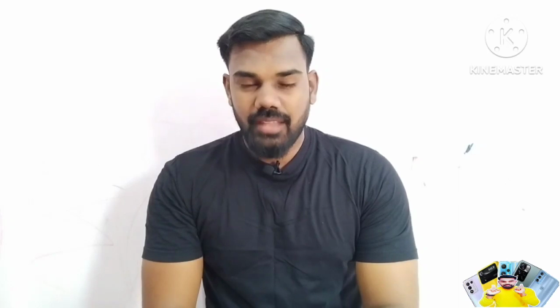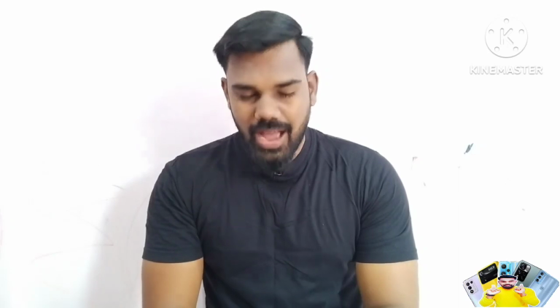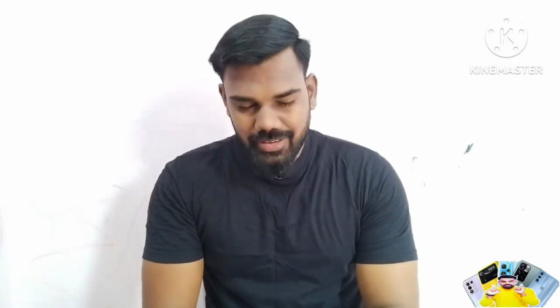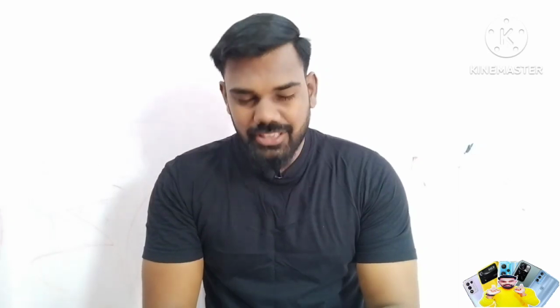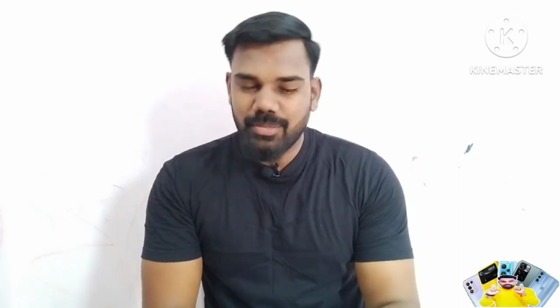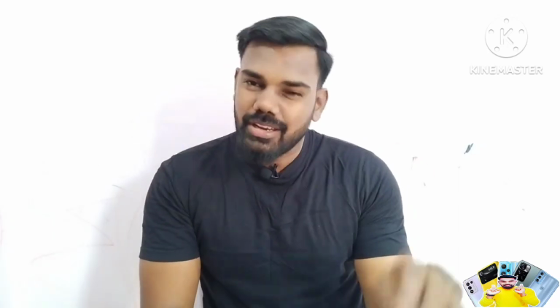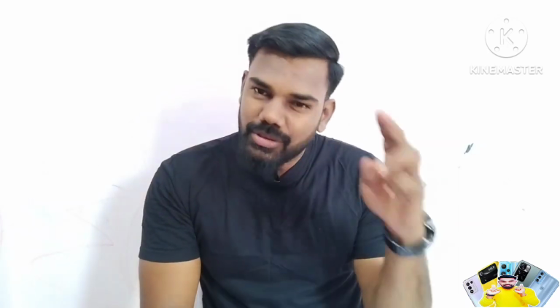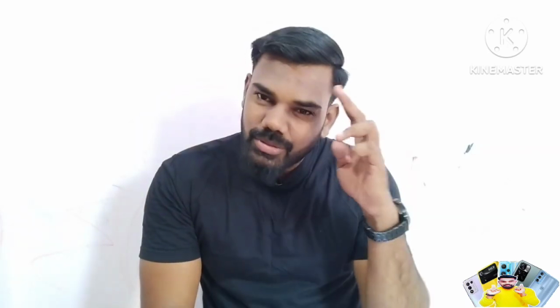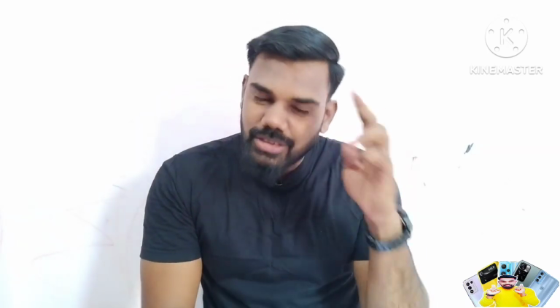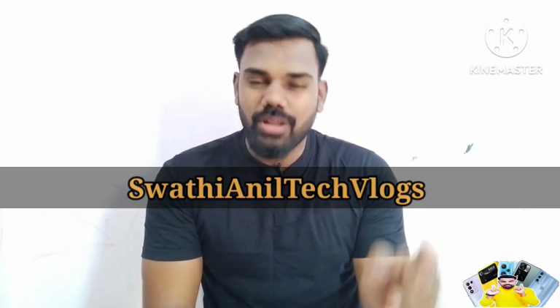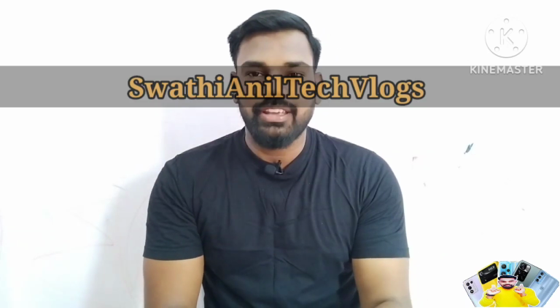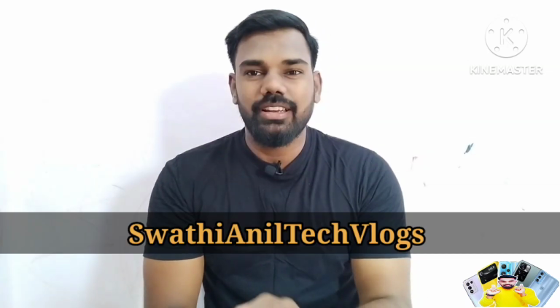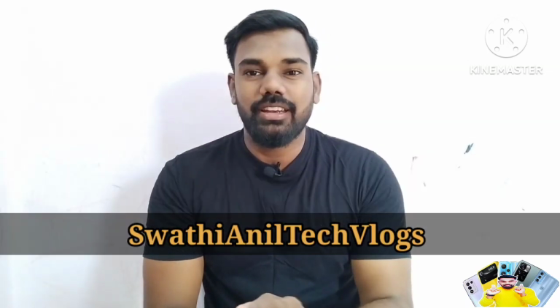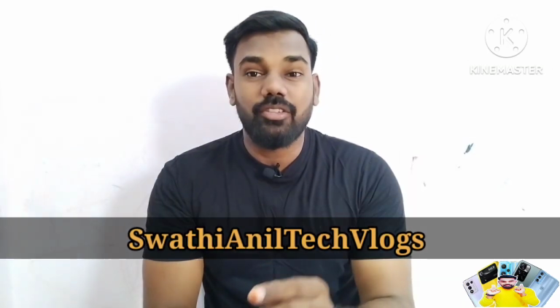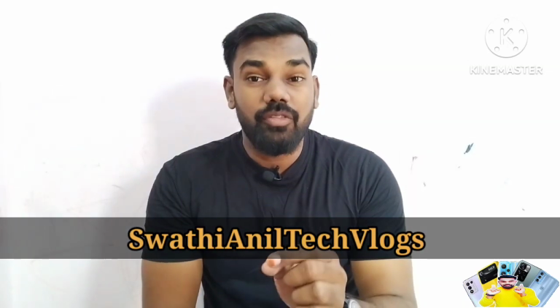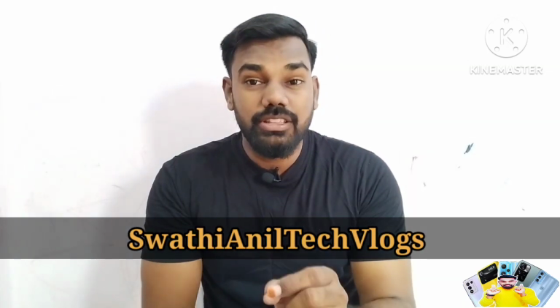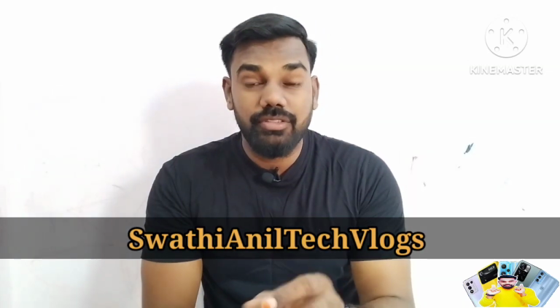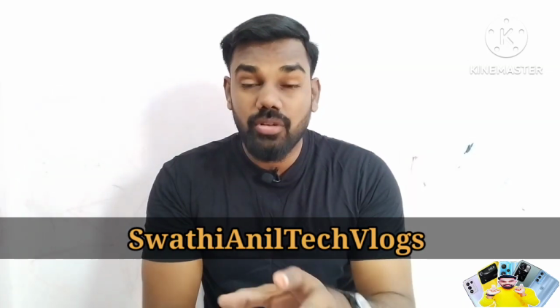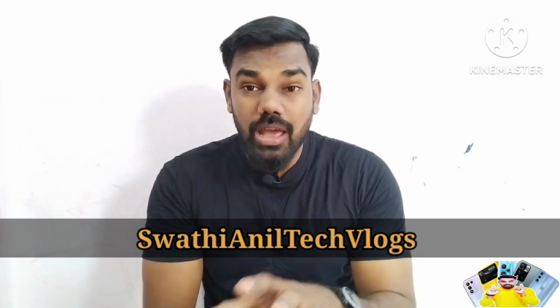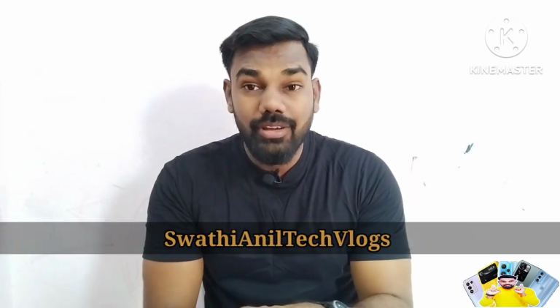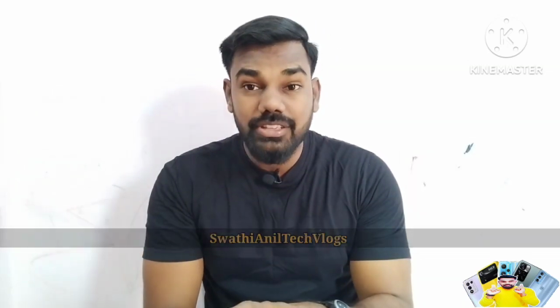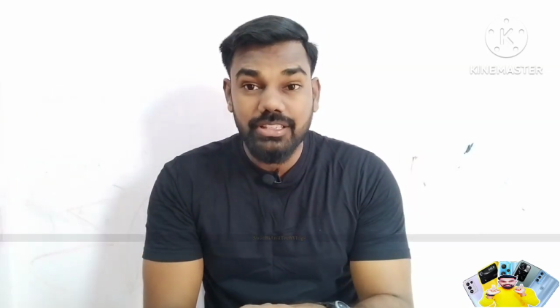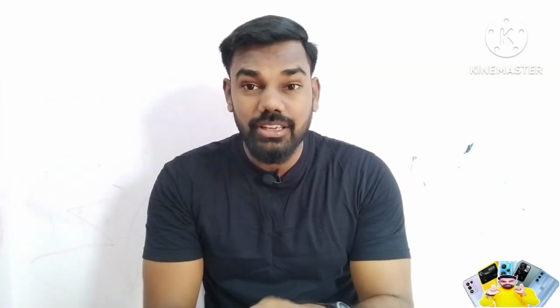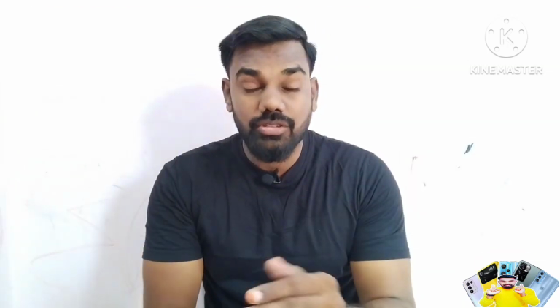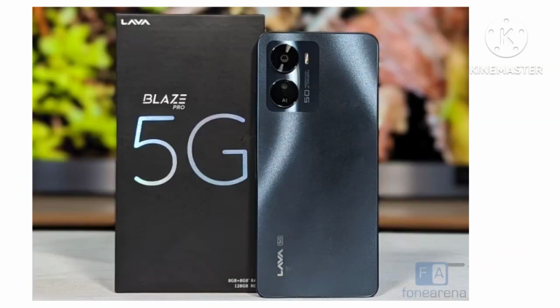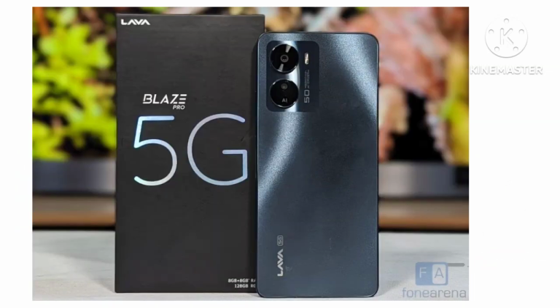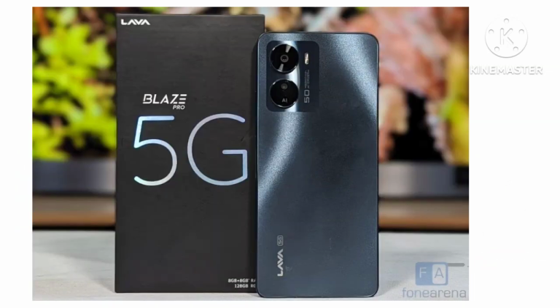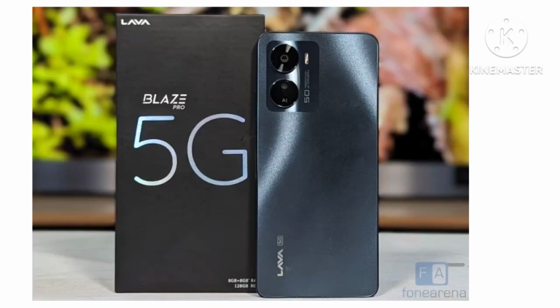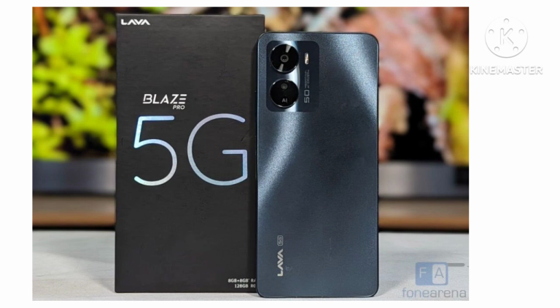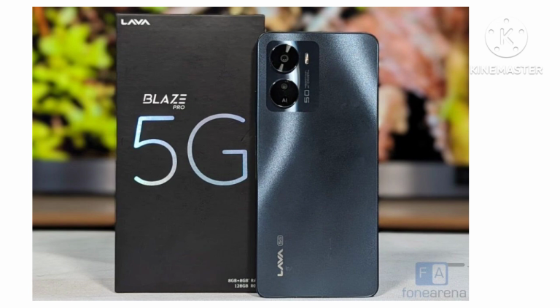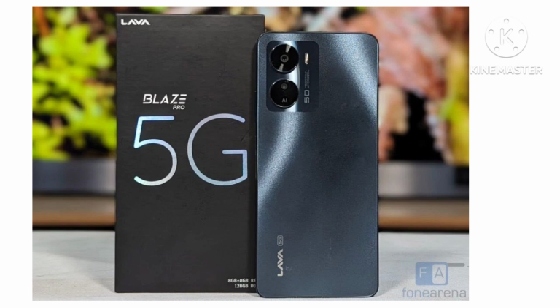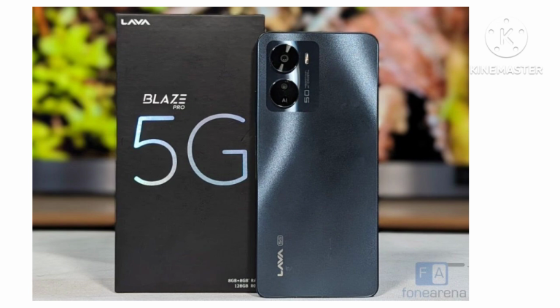Hi friends, my name is Mirju Sunar Swathi and I am TechLock. In this video, I will explain the Lava Blaze Pro 5G mobile.